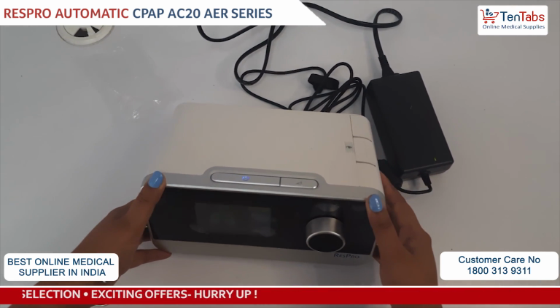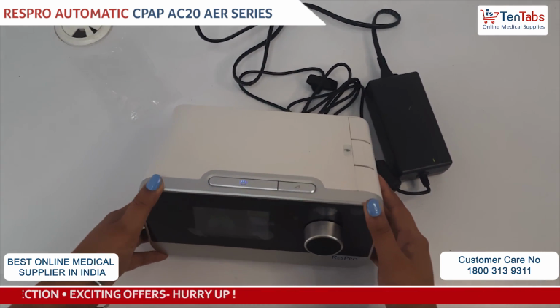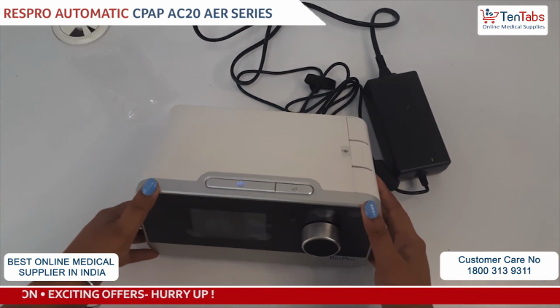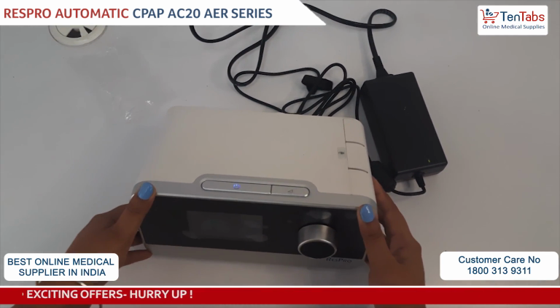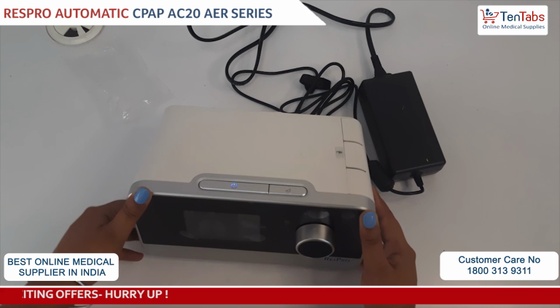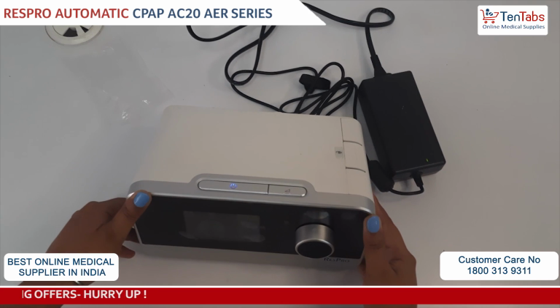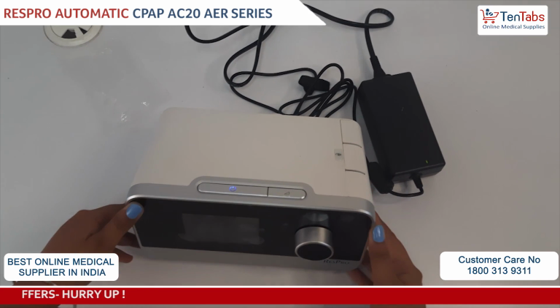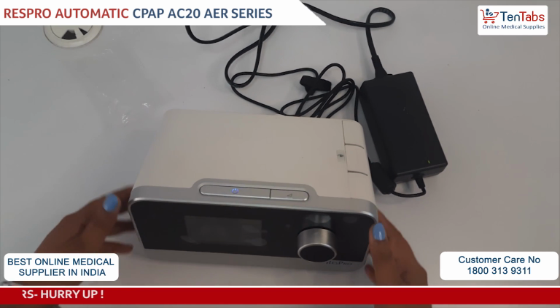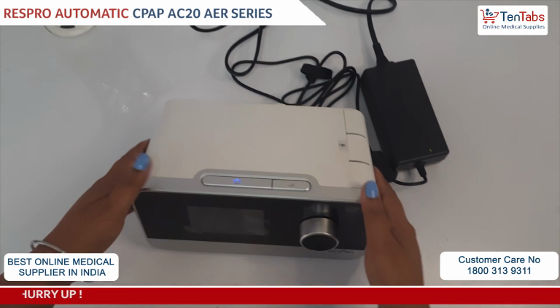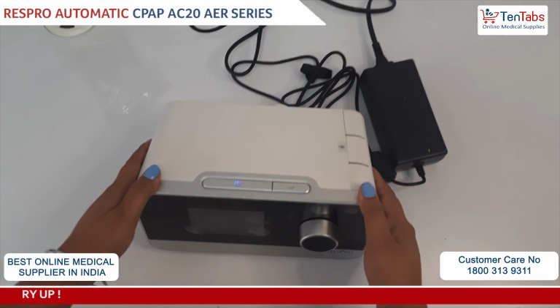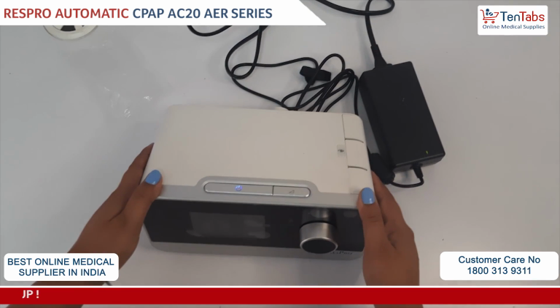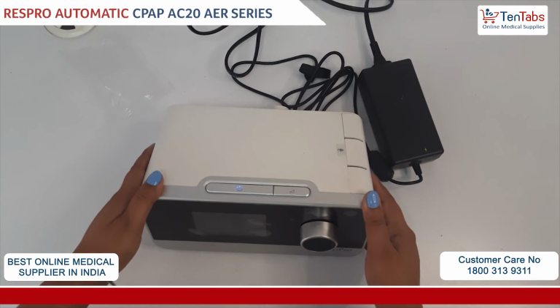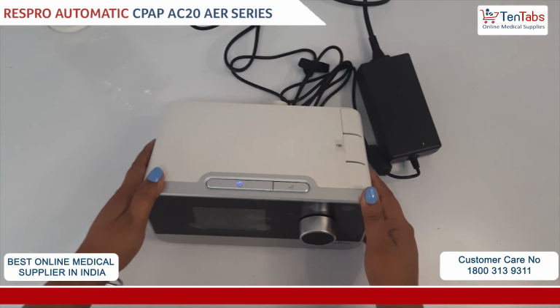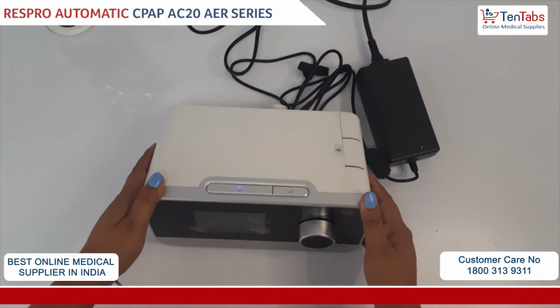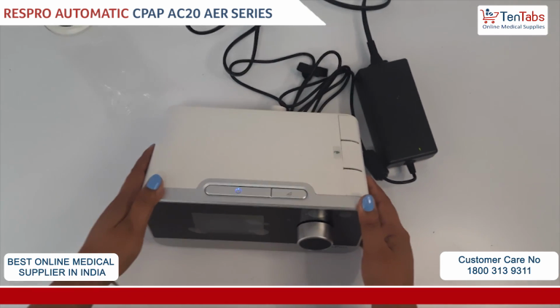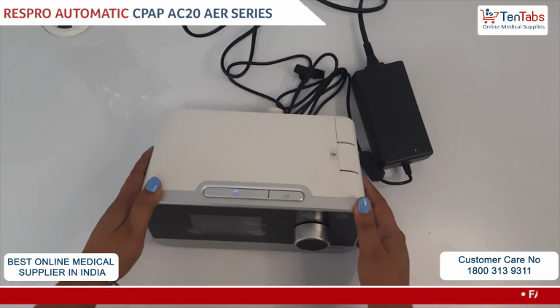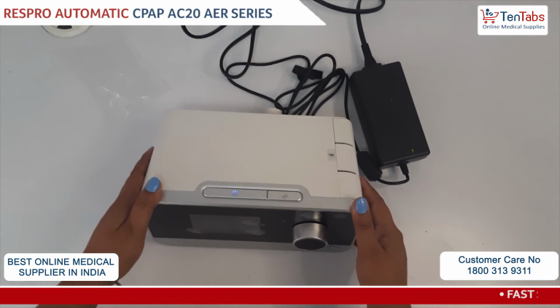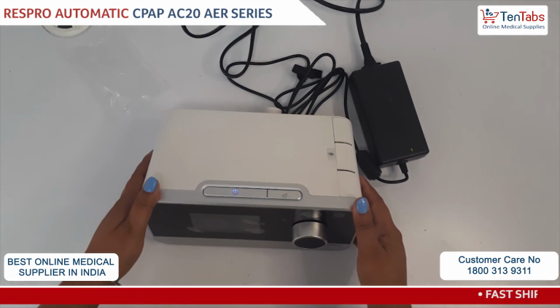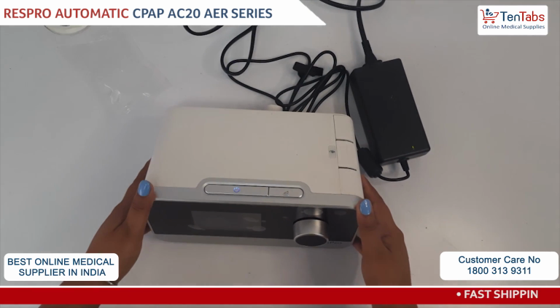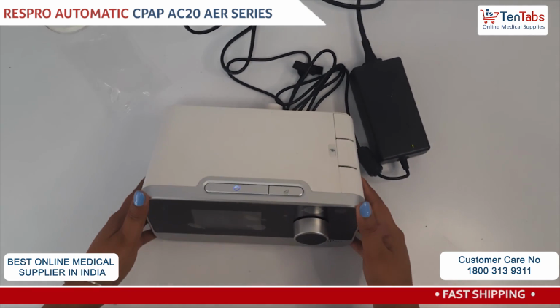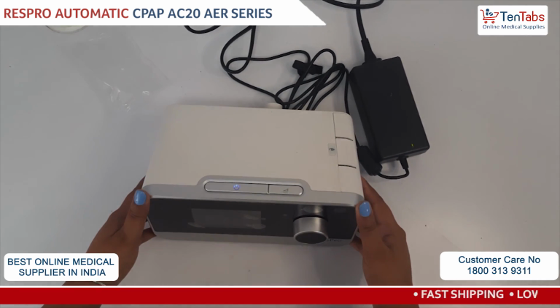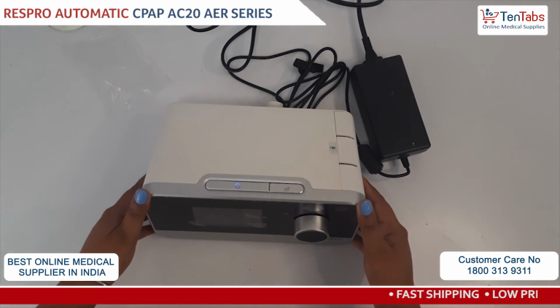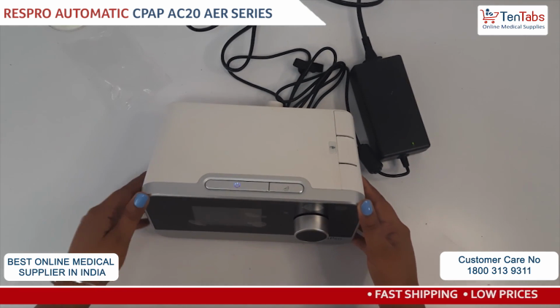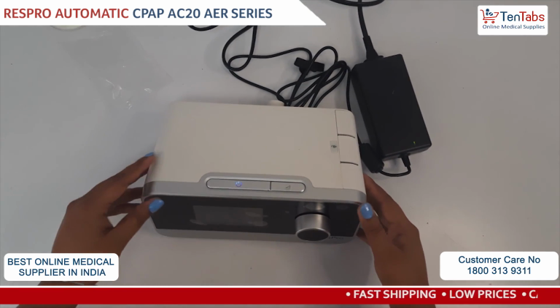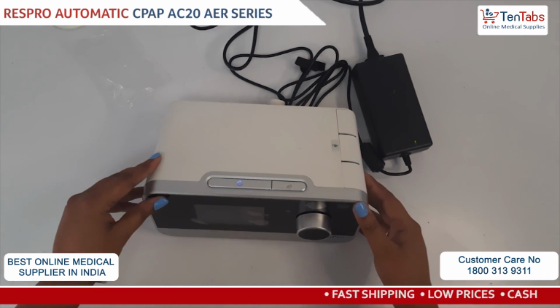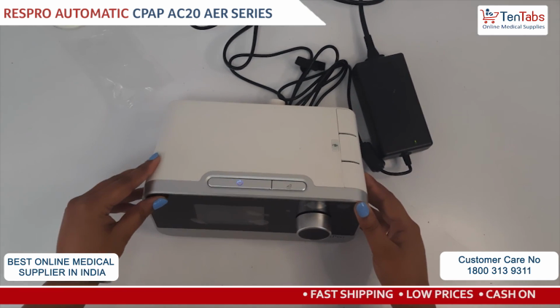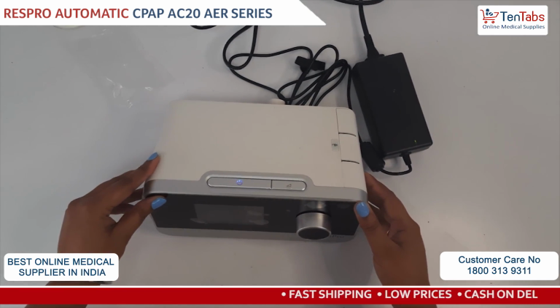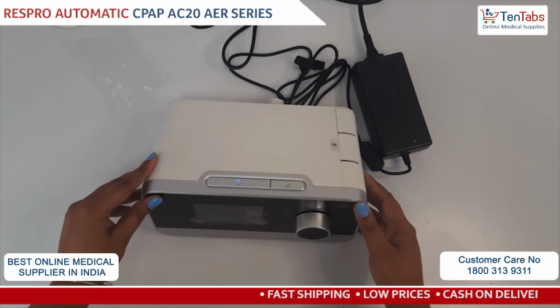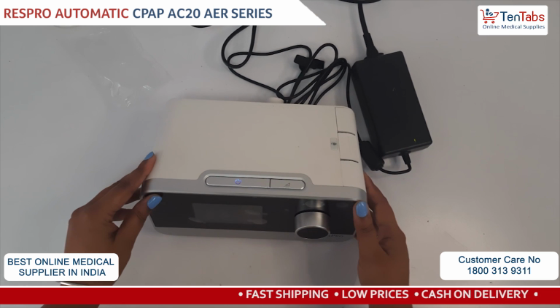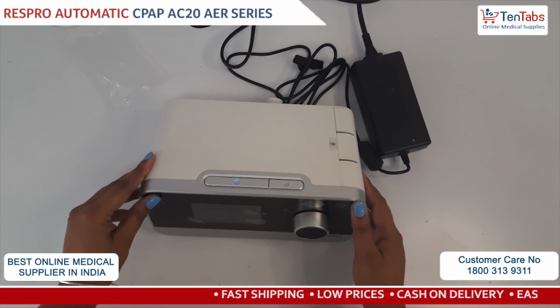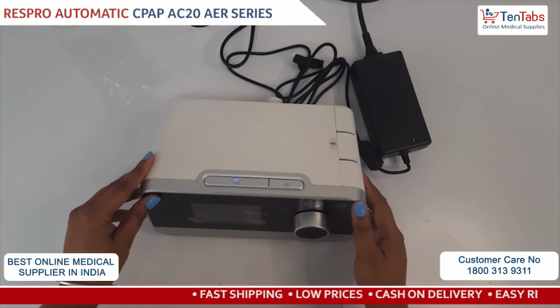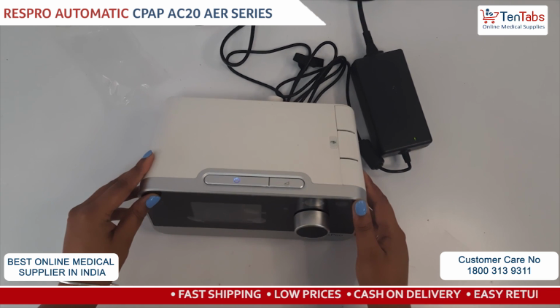This is all about the unboxing and installation video for the Respro iBreeze Auto CPAP machine. Thank you.